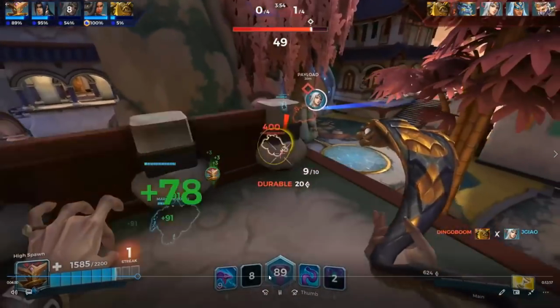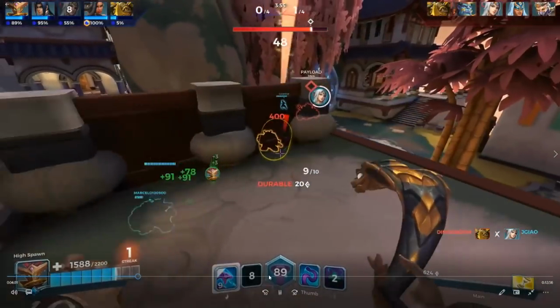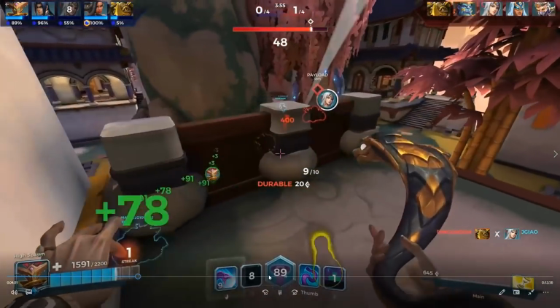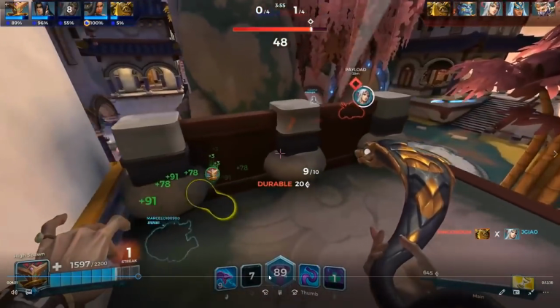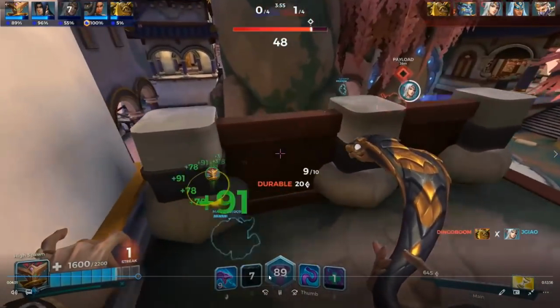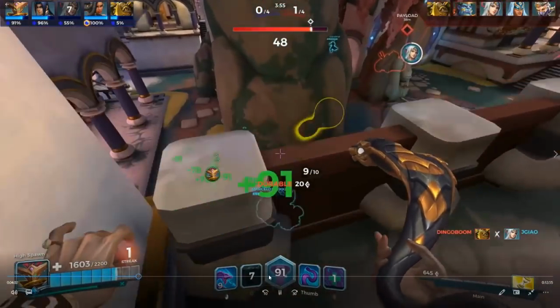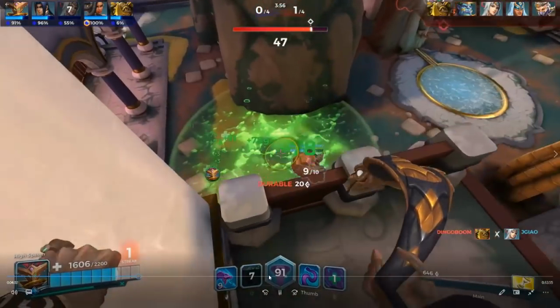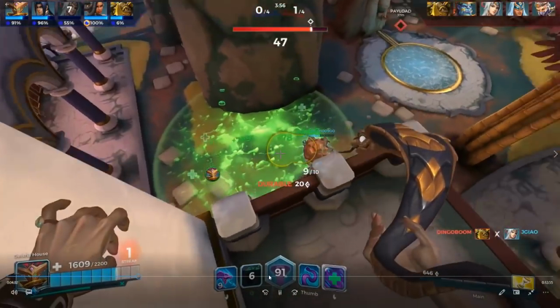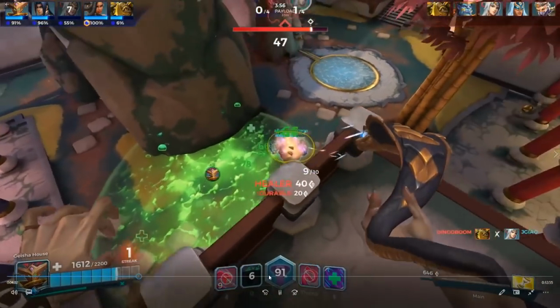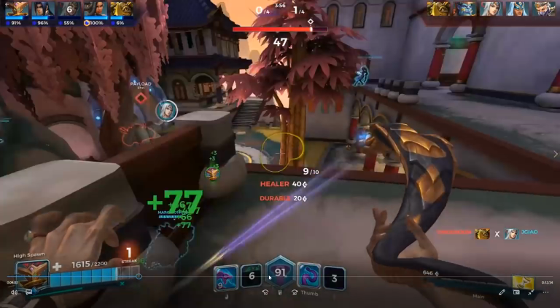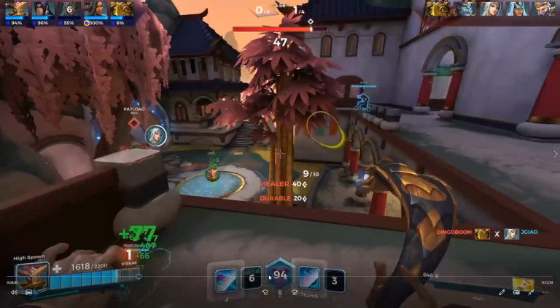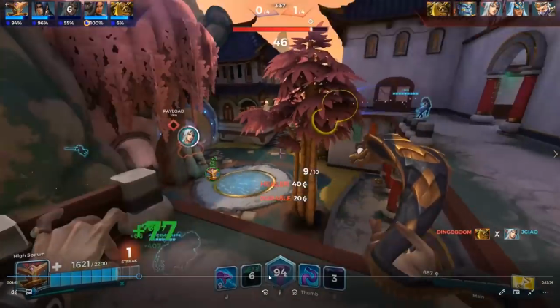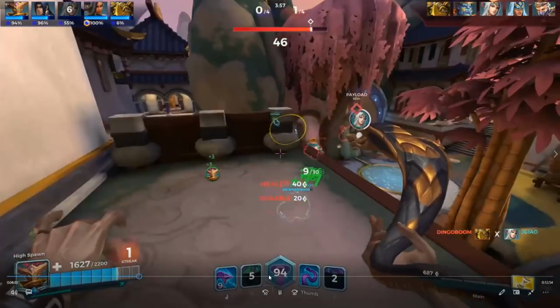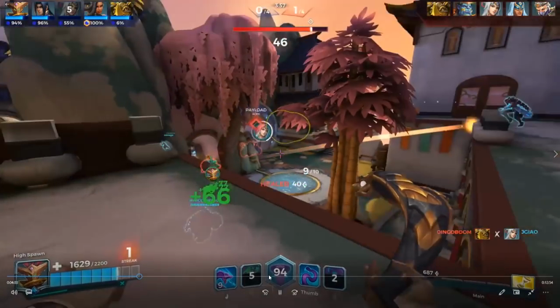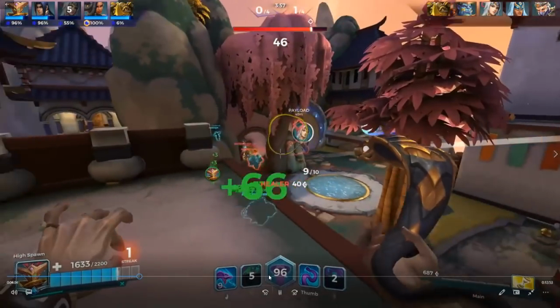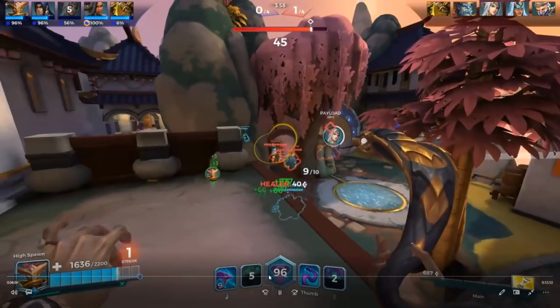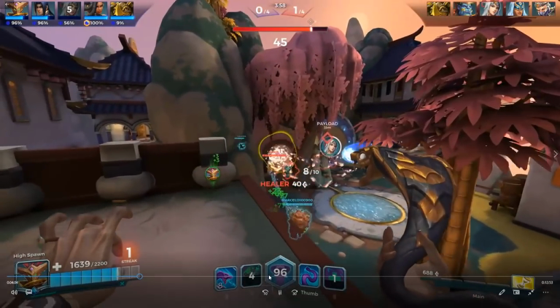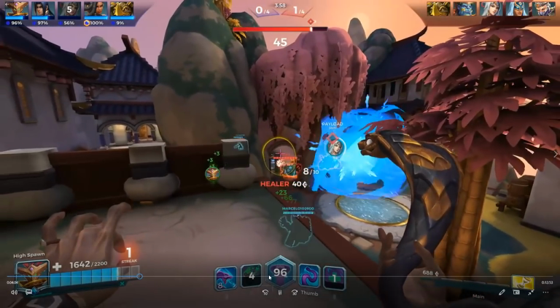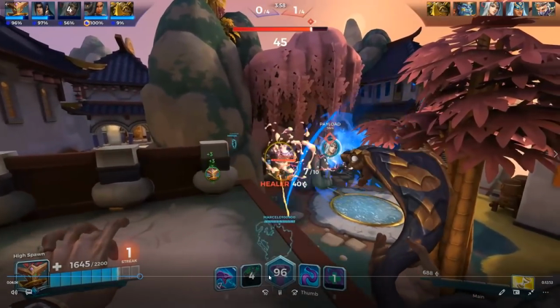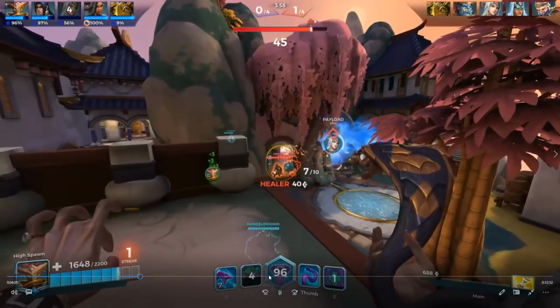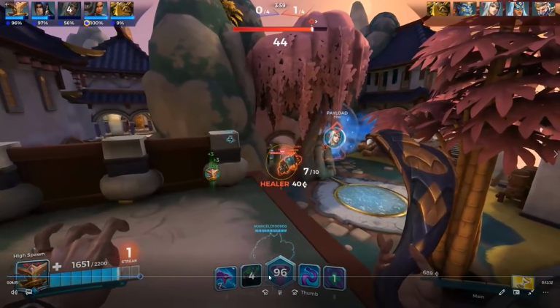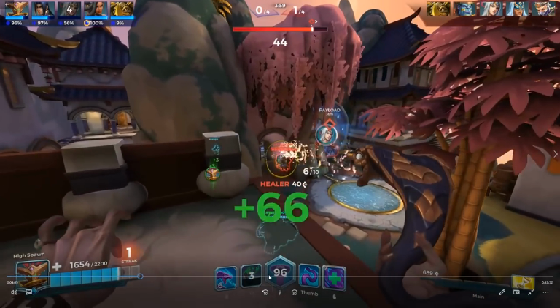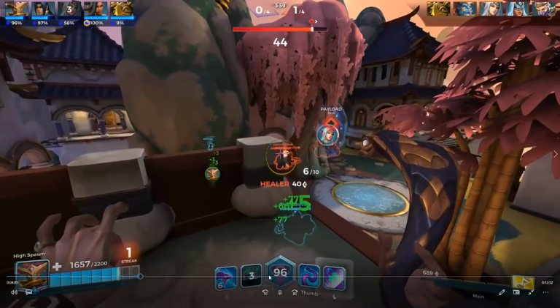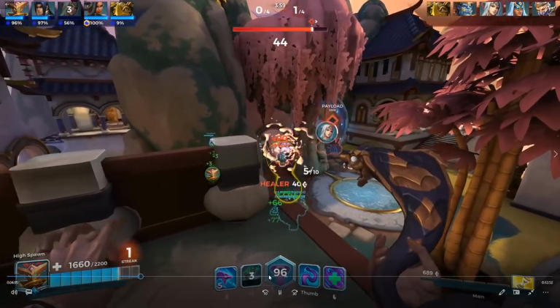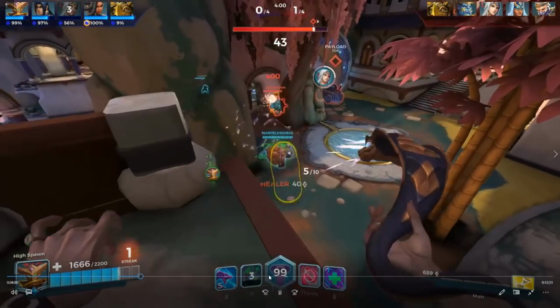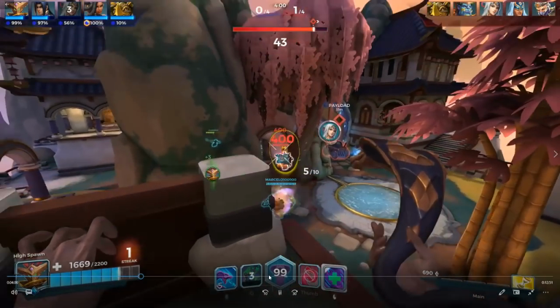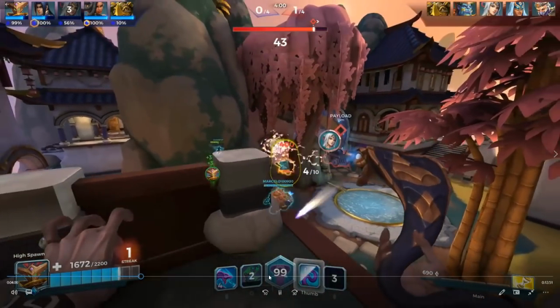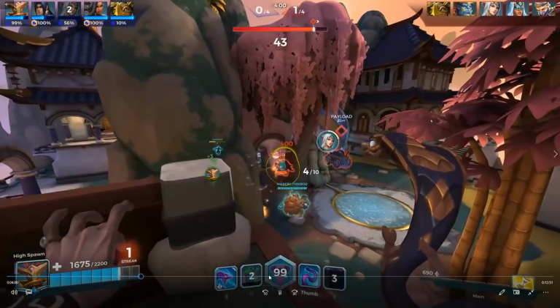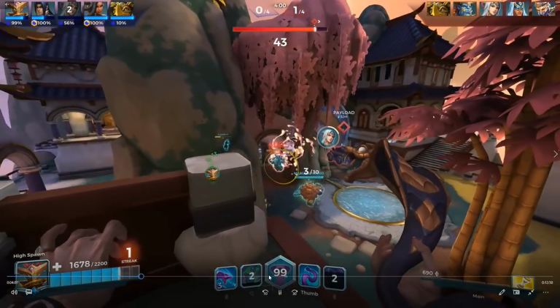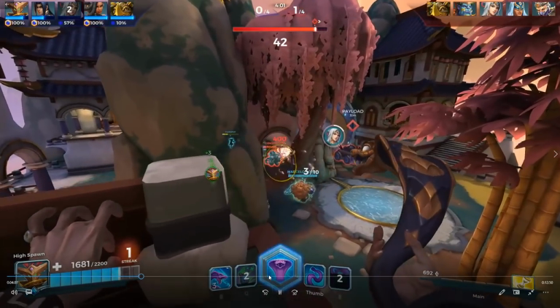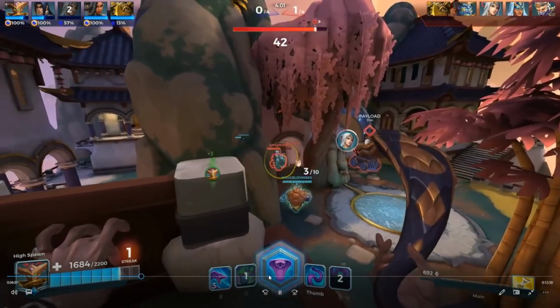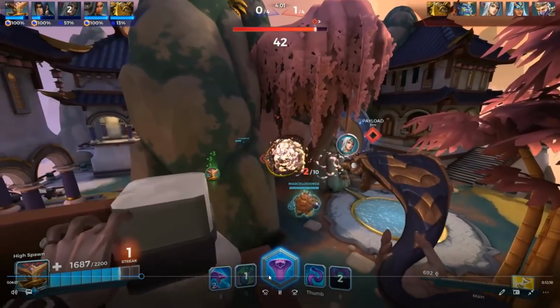Whenever you're going to die, don't just sit there and emote. Don't waste your time — actually try to be productive and use your time effectively. We see the Makoa is low, we go straight for him, we jump-peek him so we don't take too much damage, and look for the spam on that corridor.